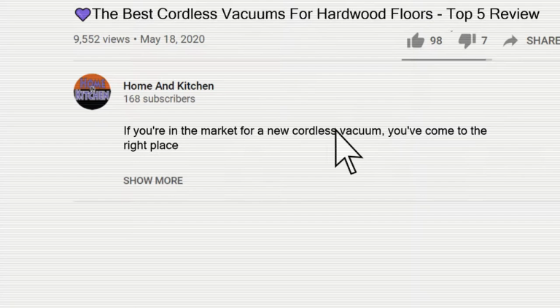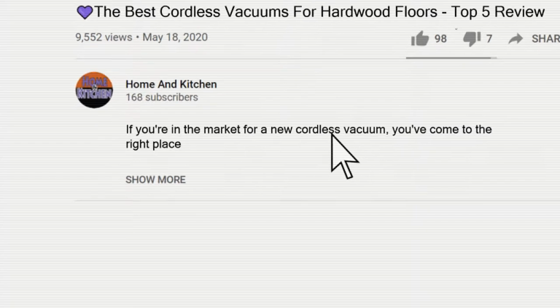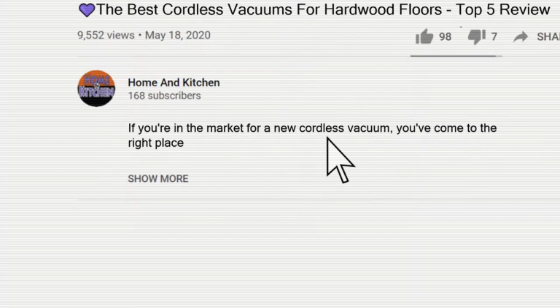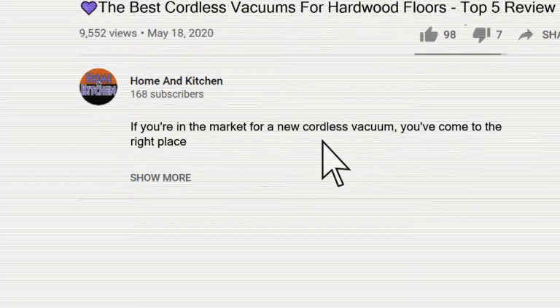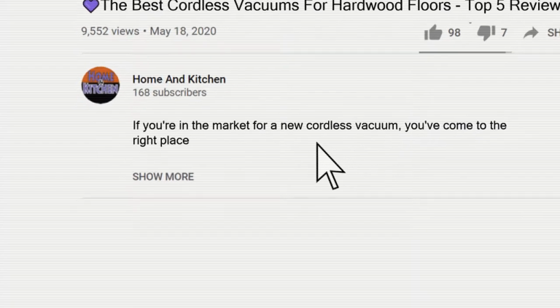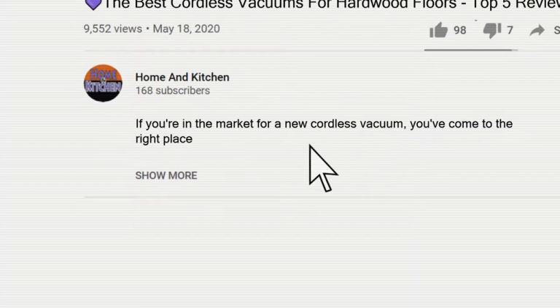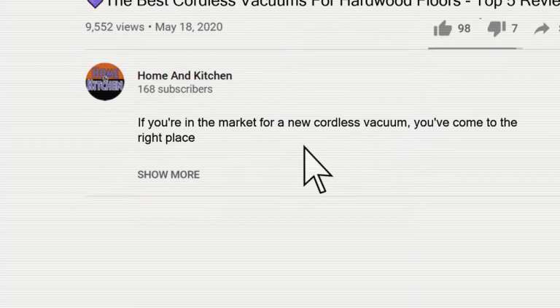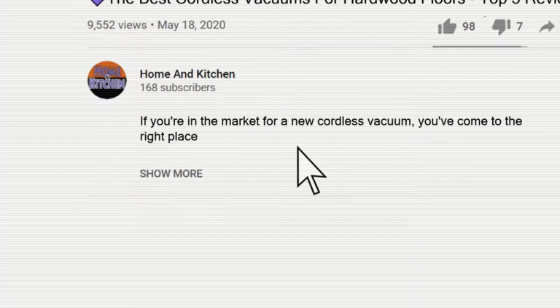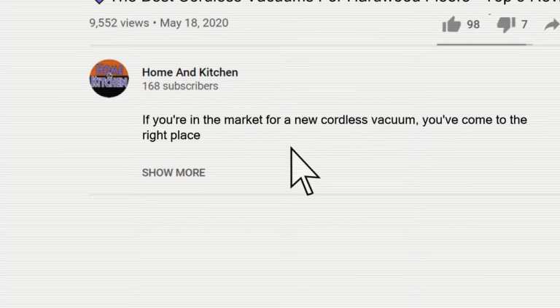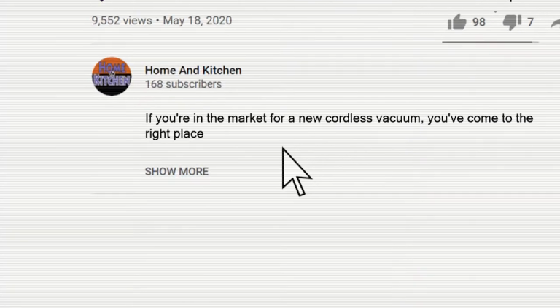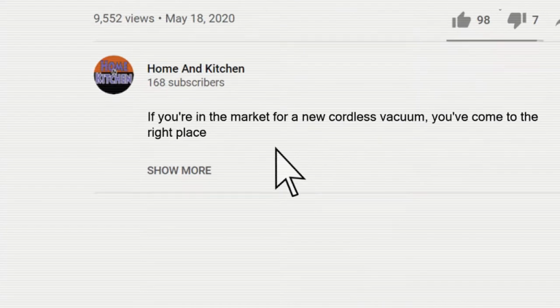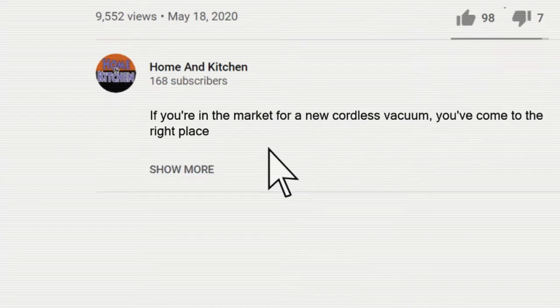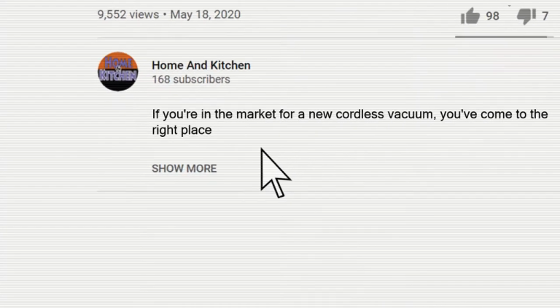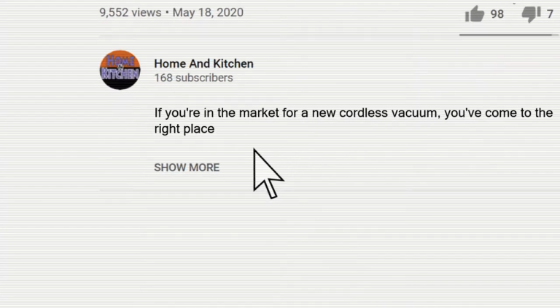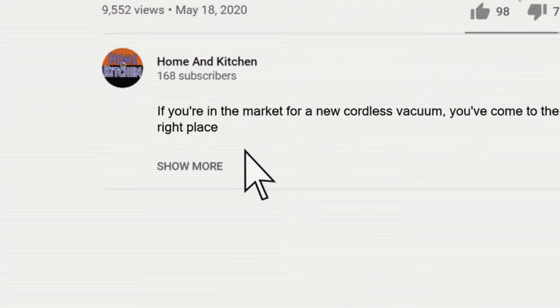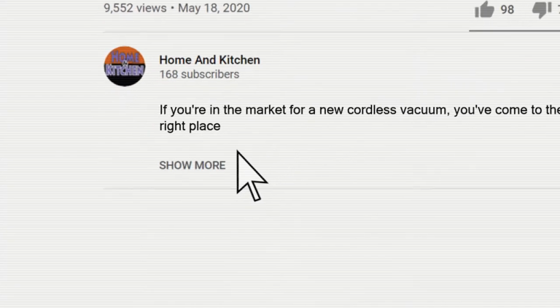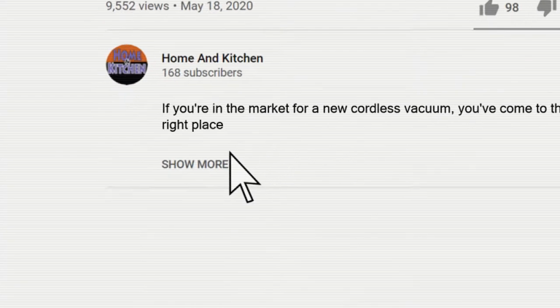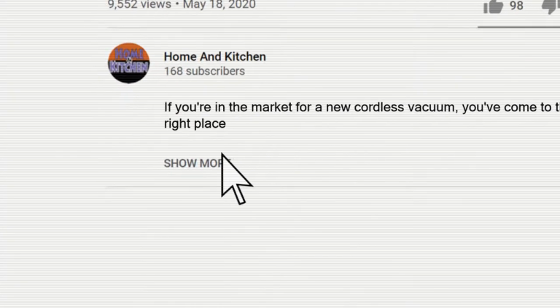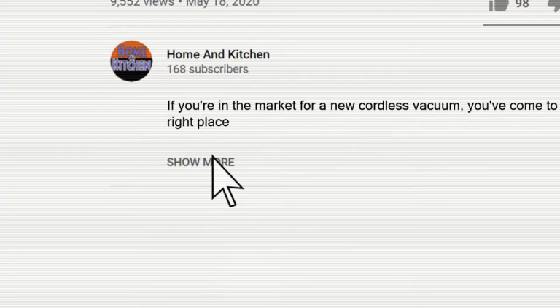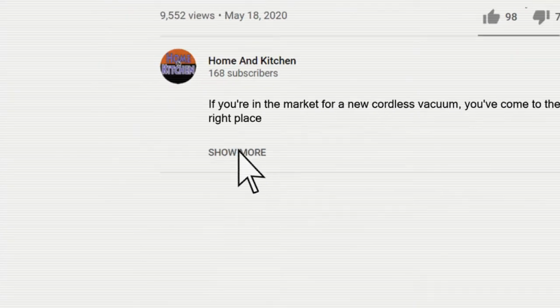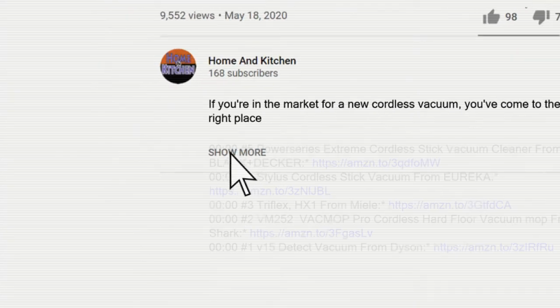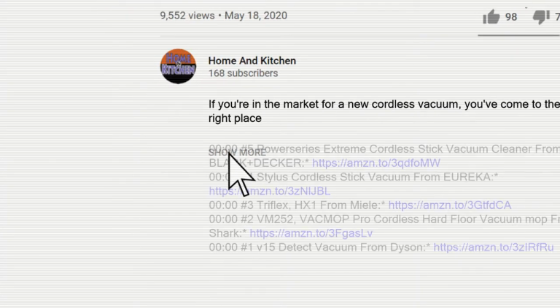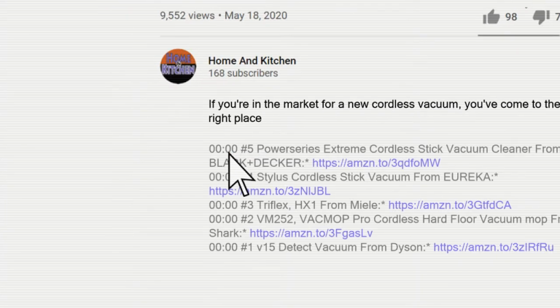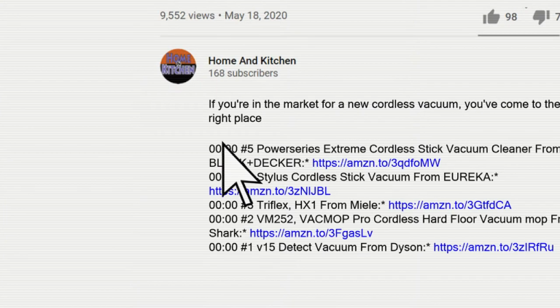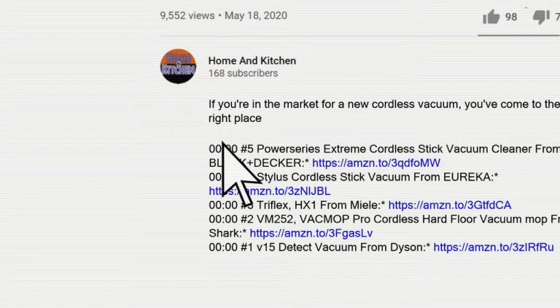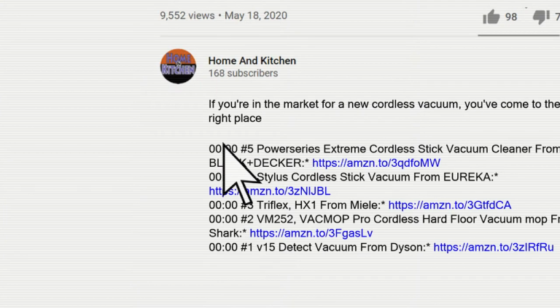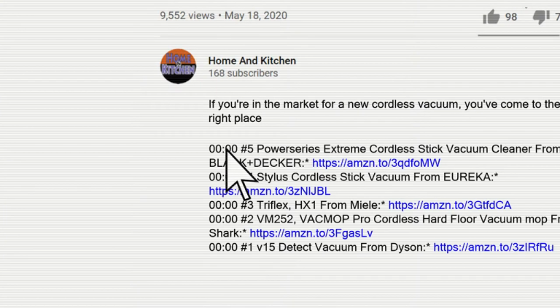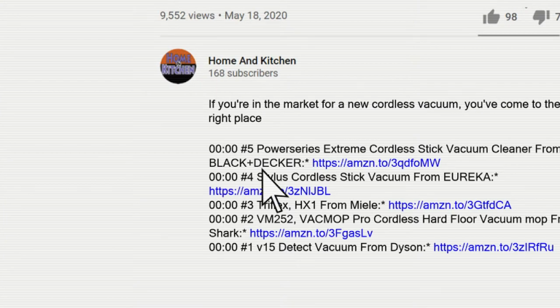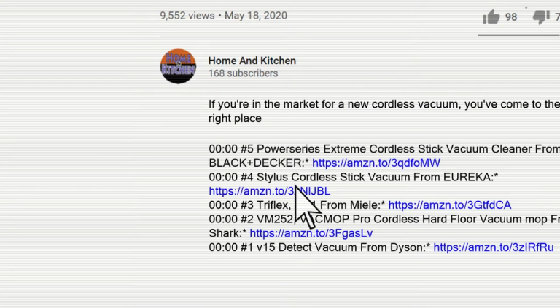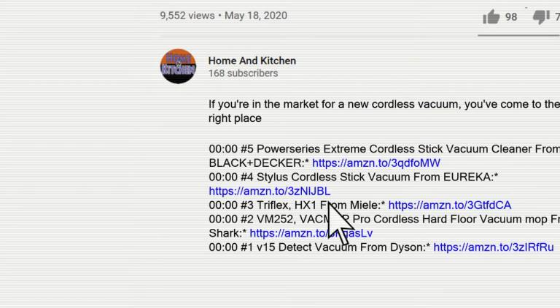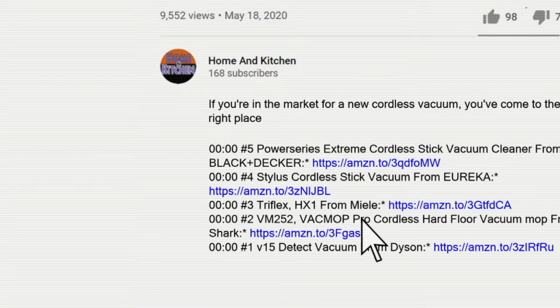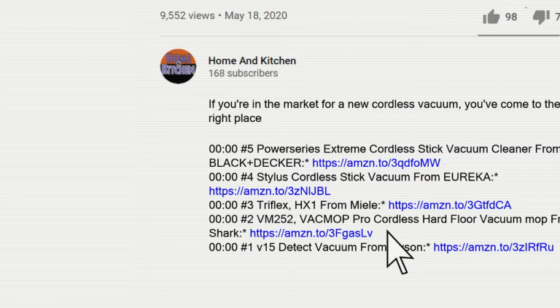You can find links to the products in the description. If you have another product you'd like us to review, please let us know in the comments below and we'll look into it as soon as possible.